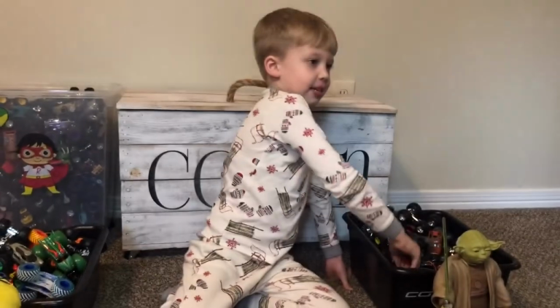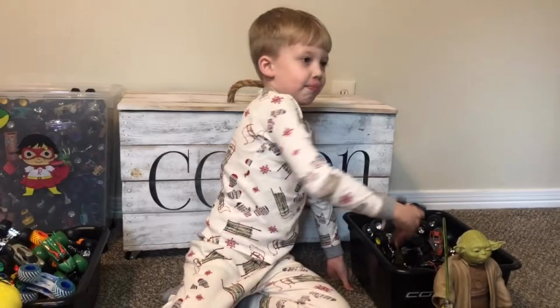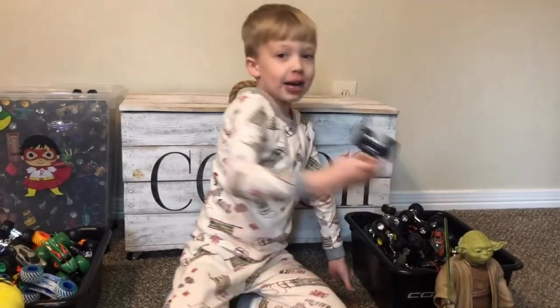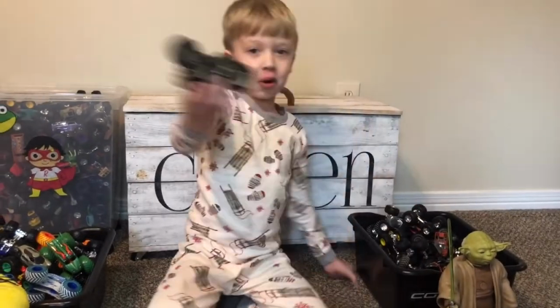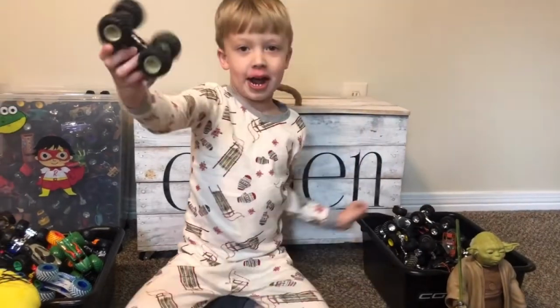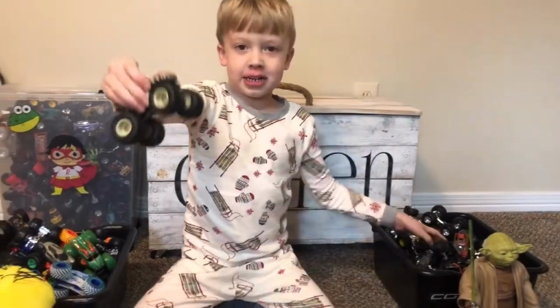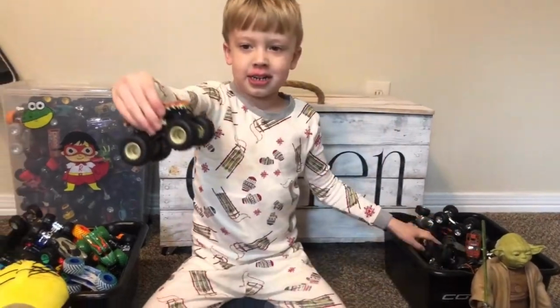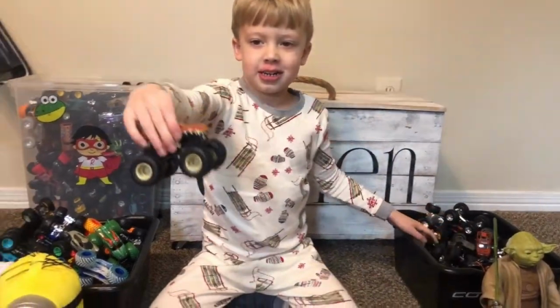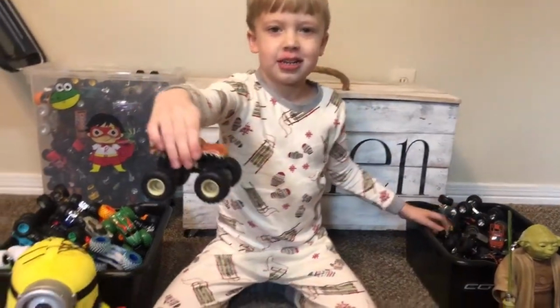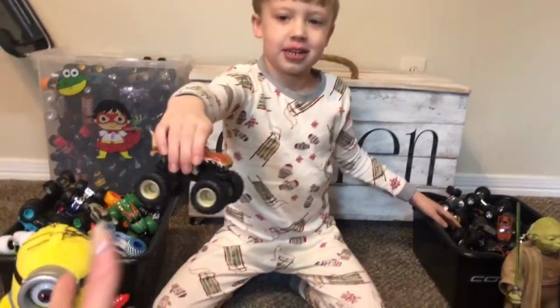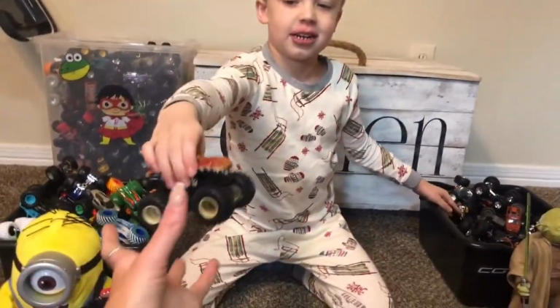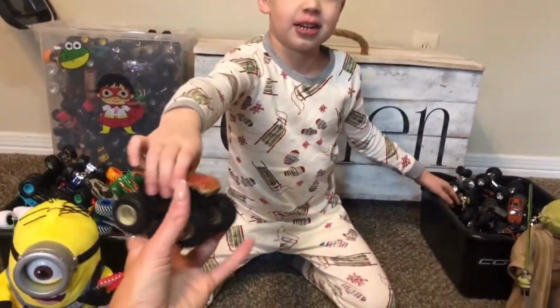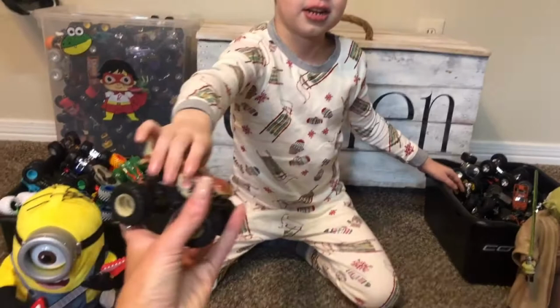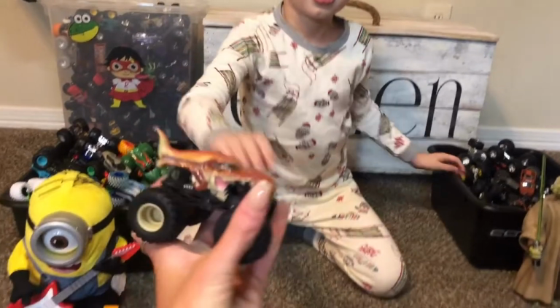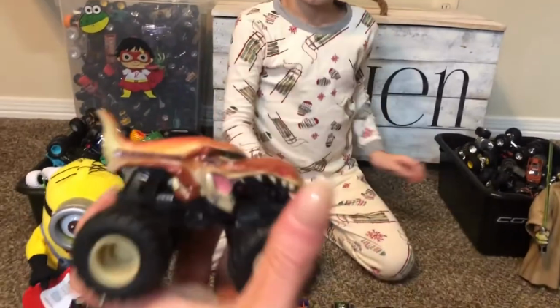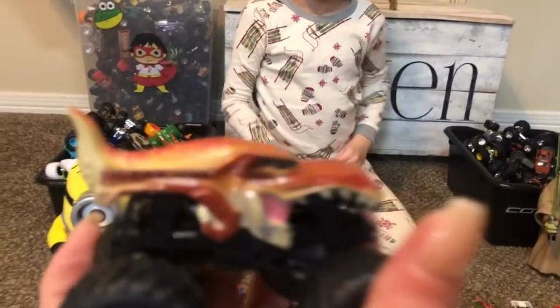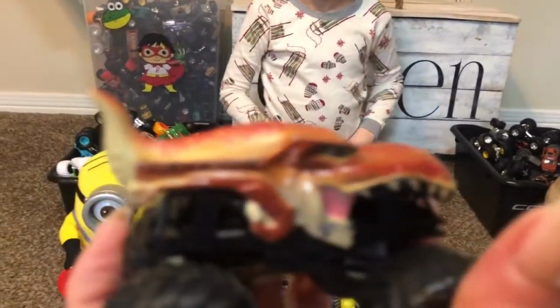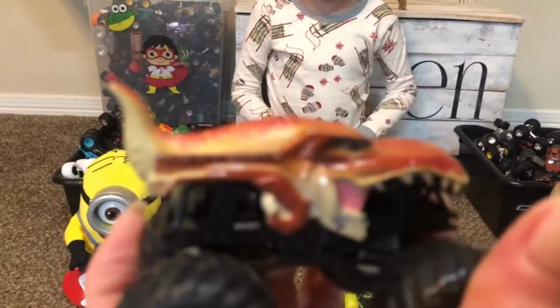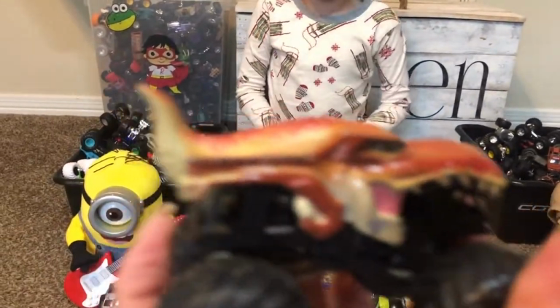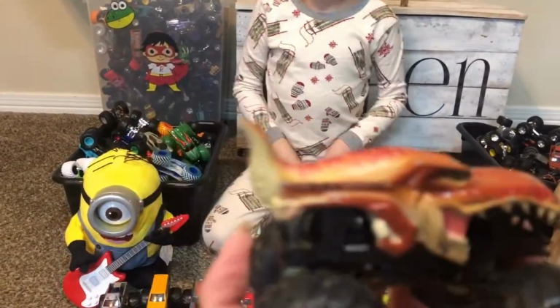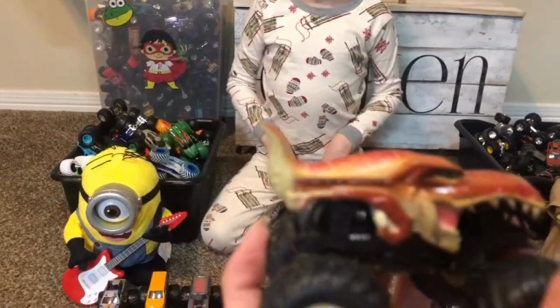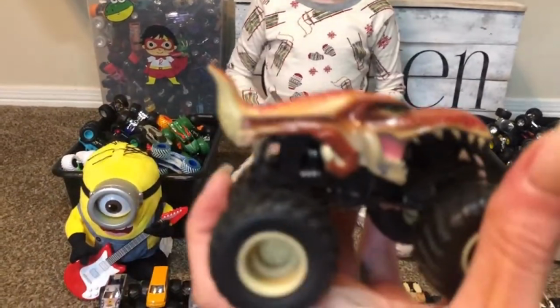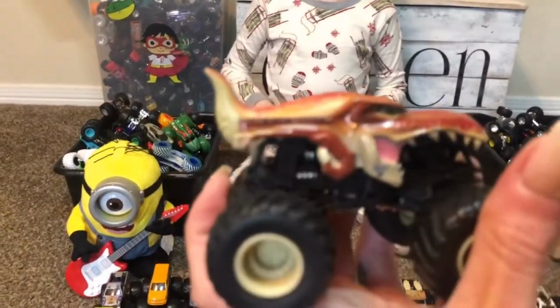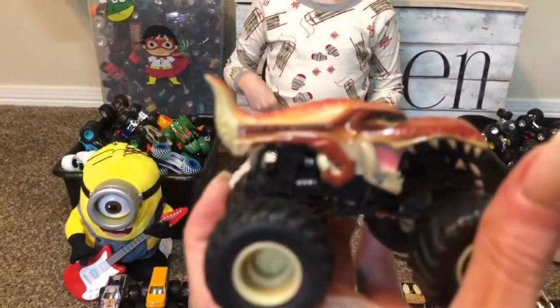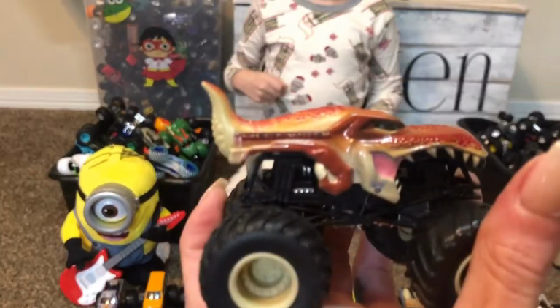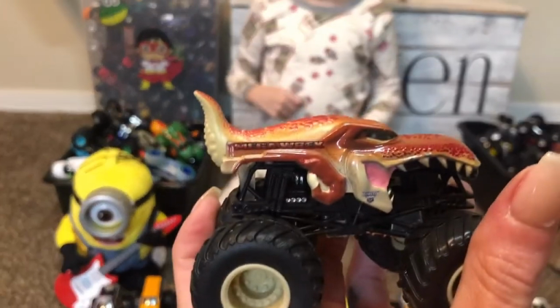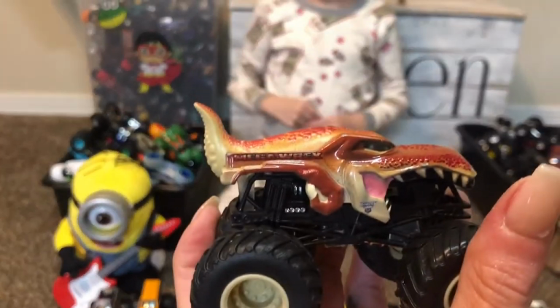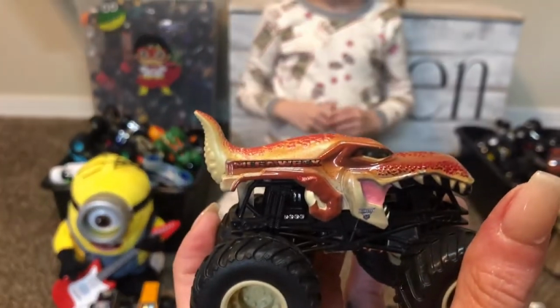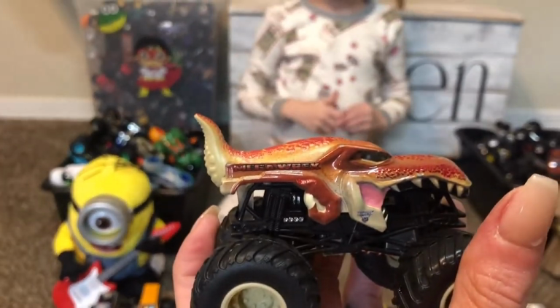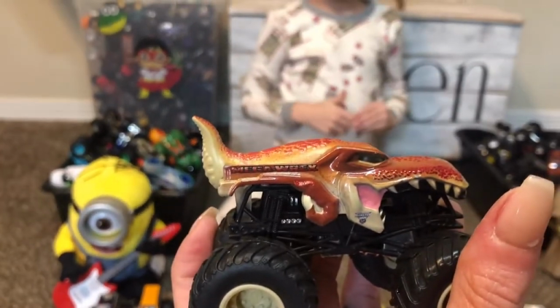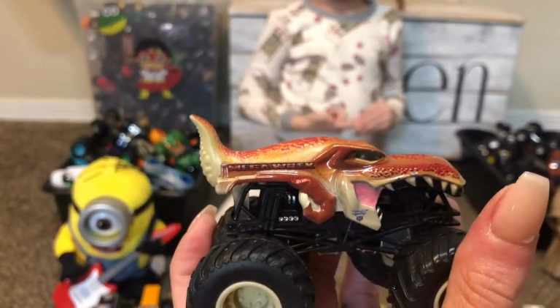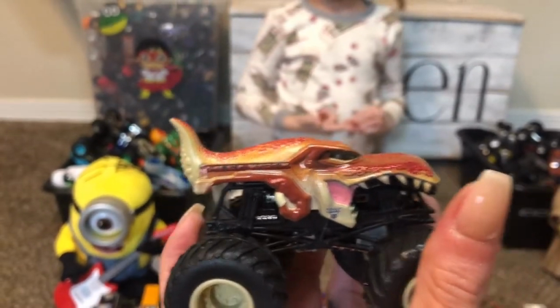Mega Wreck! It's not Mega Wrecks, it's Mega Wreck. Okay.